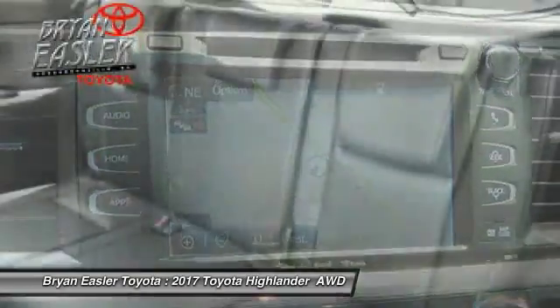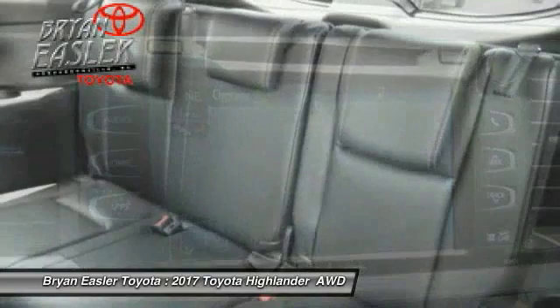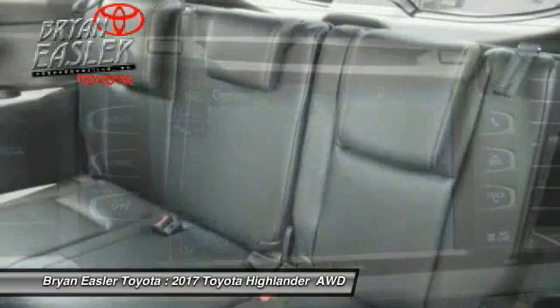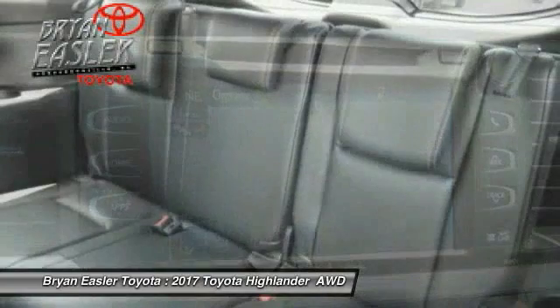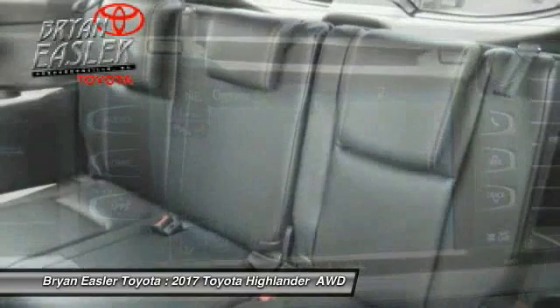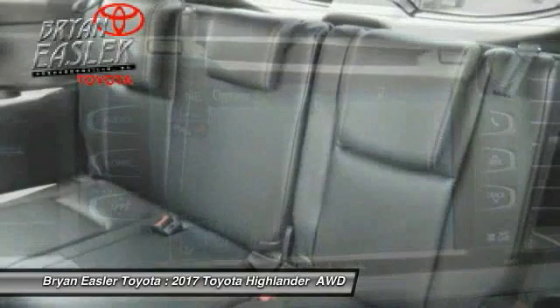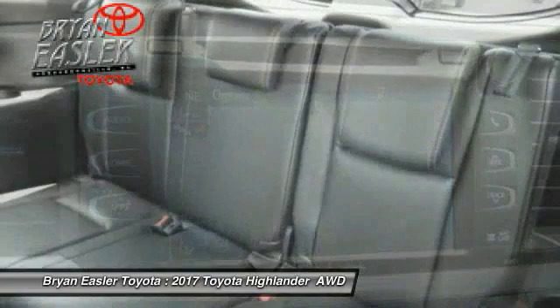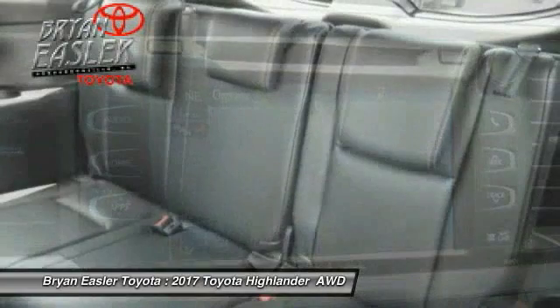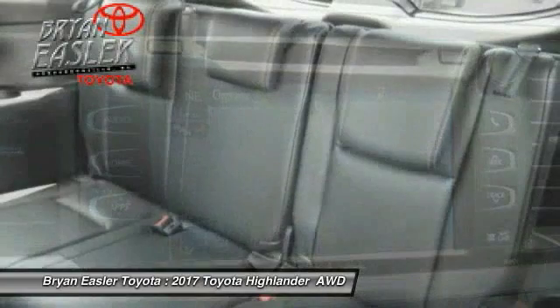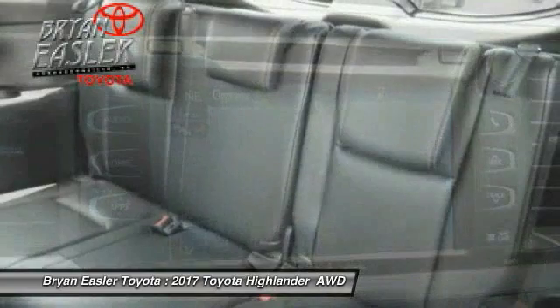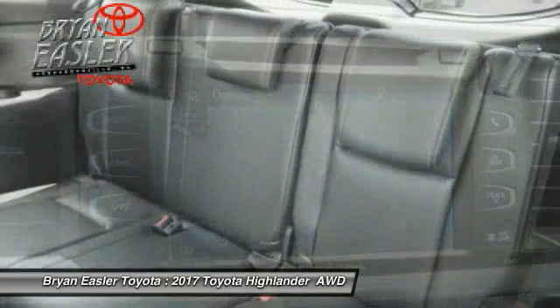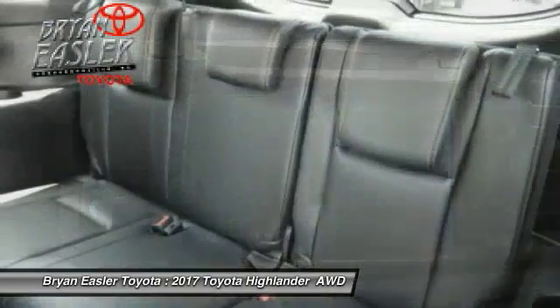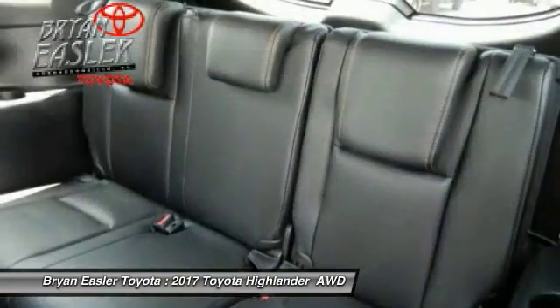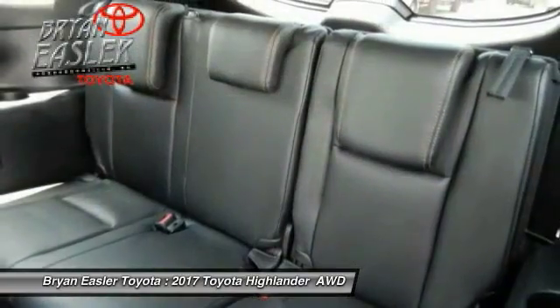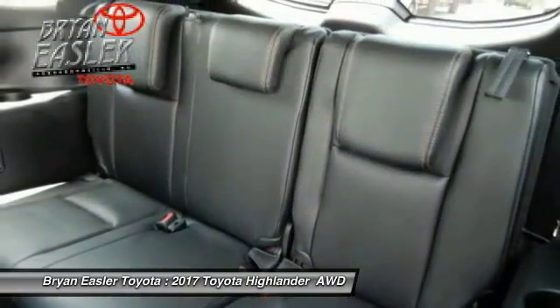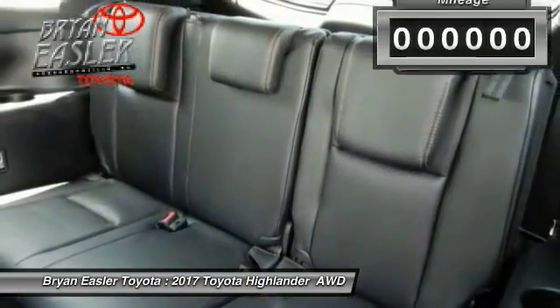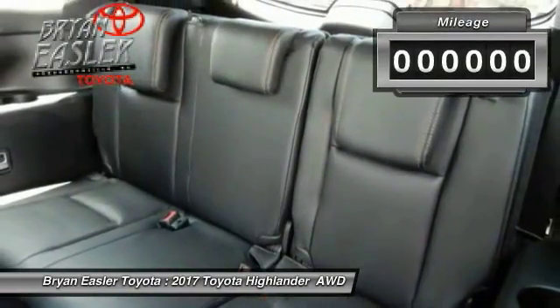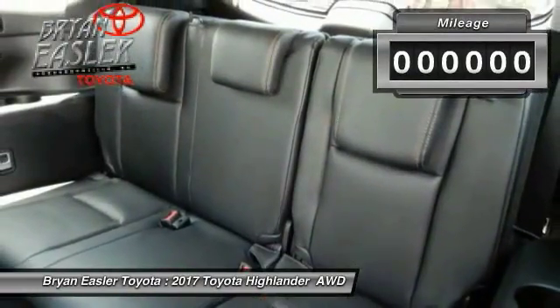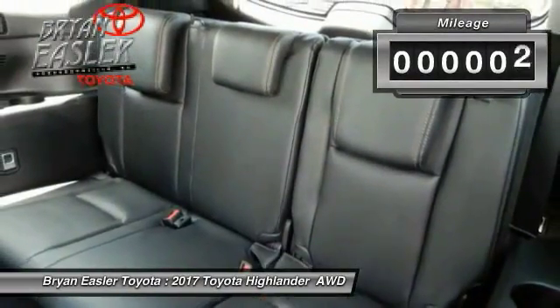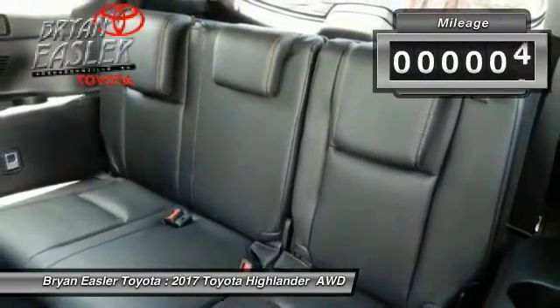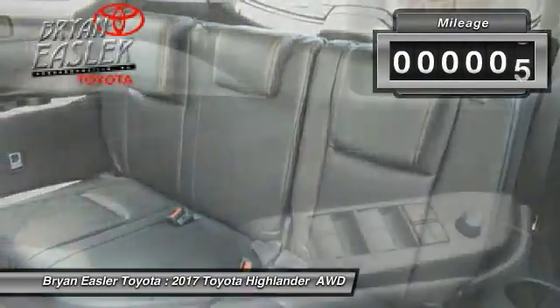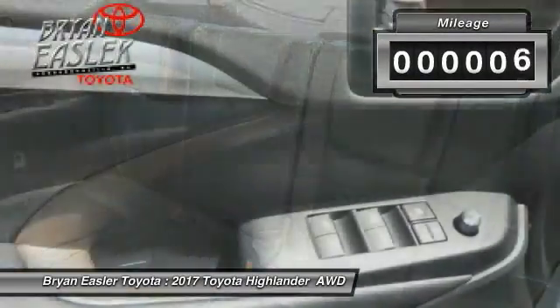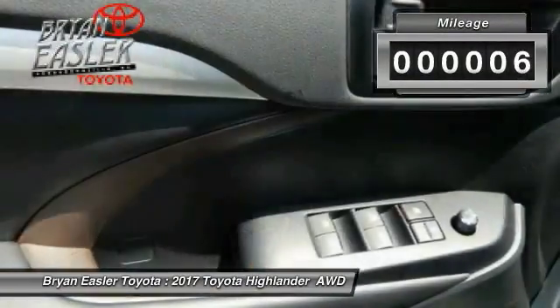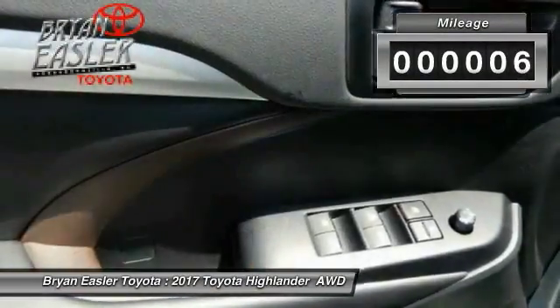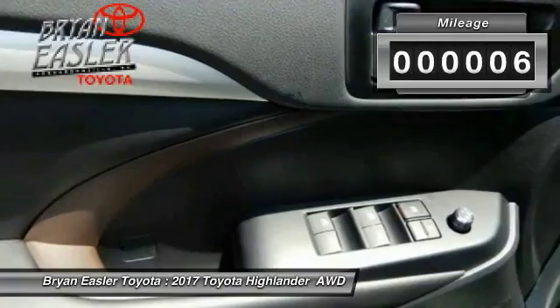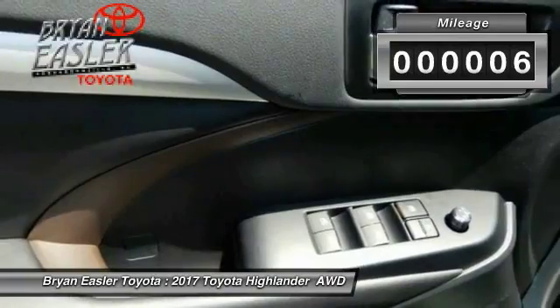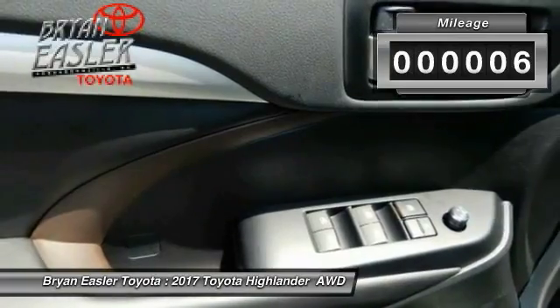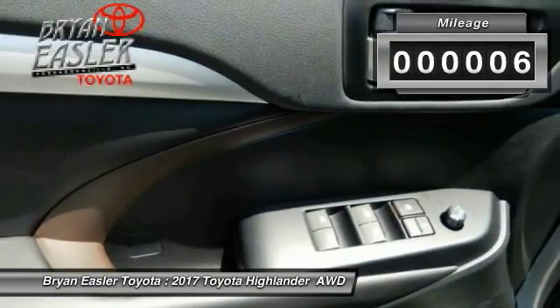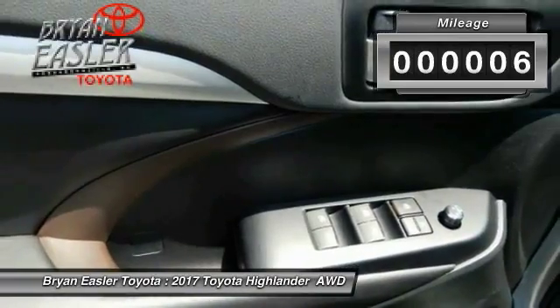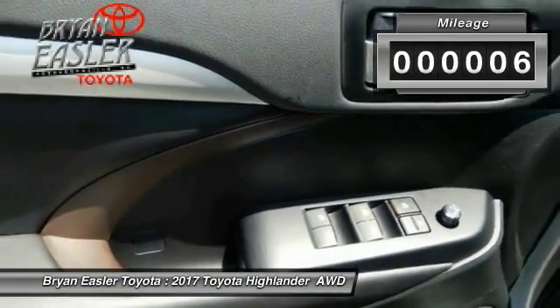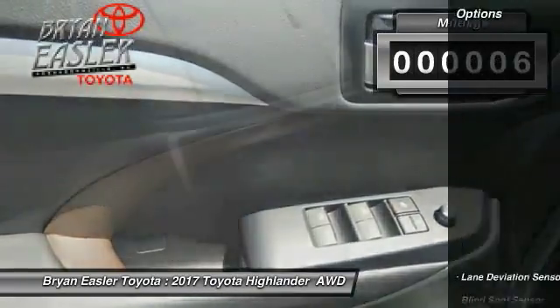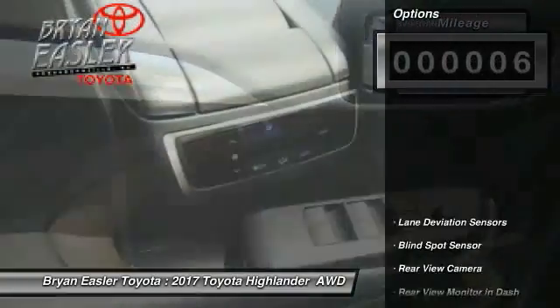For the 2010 Top Safety Pick, the Highlander is where substance meets style. This vehicle has less than 100 miles.